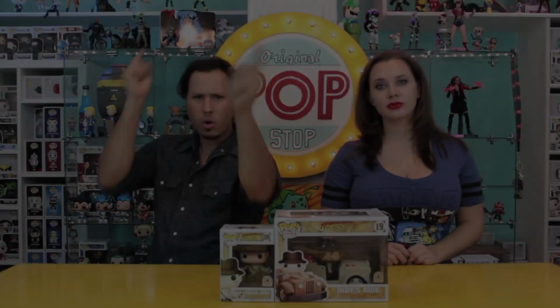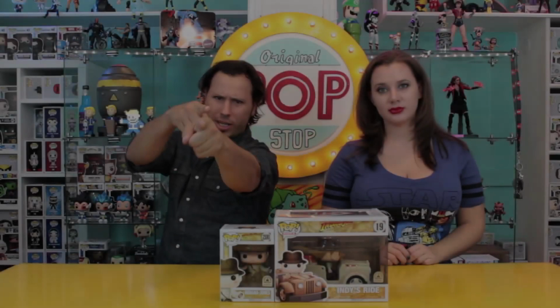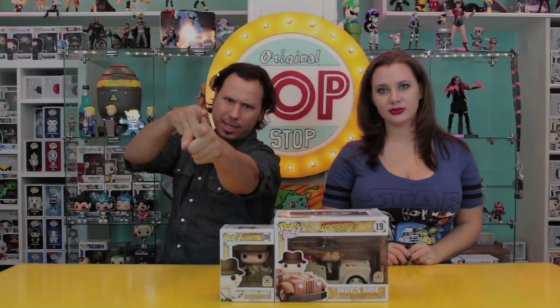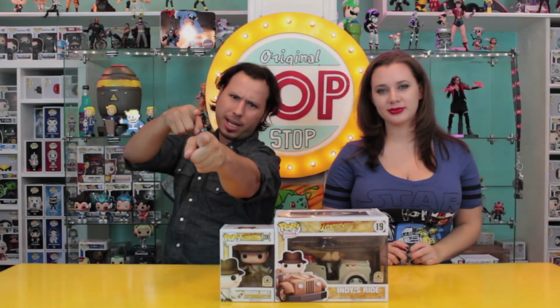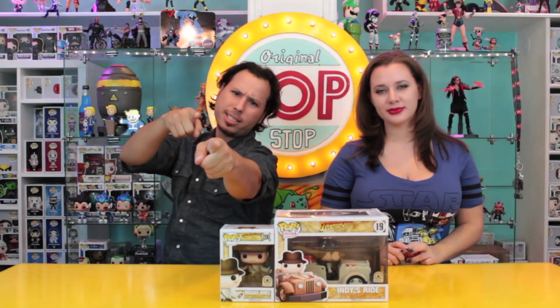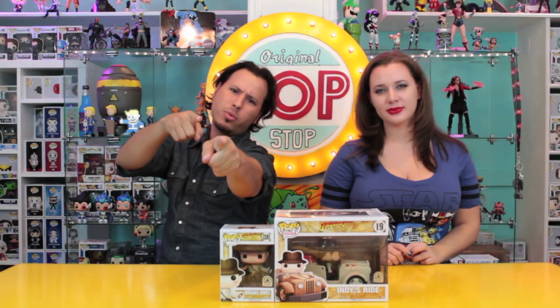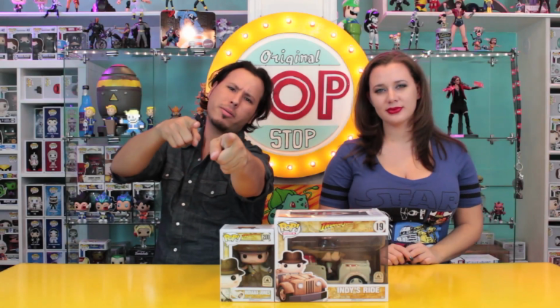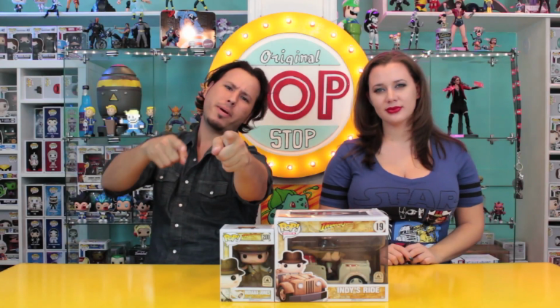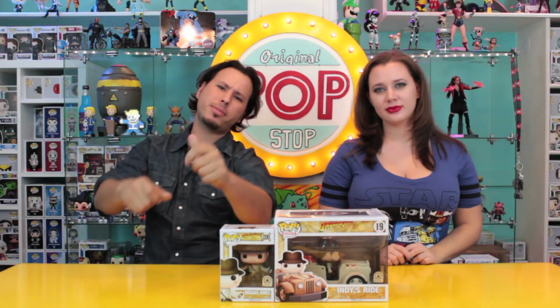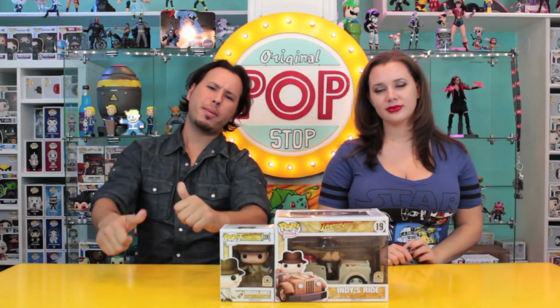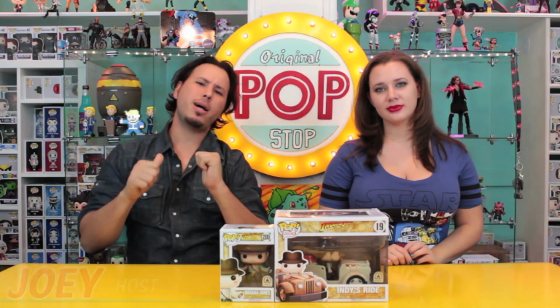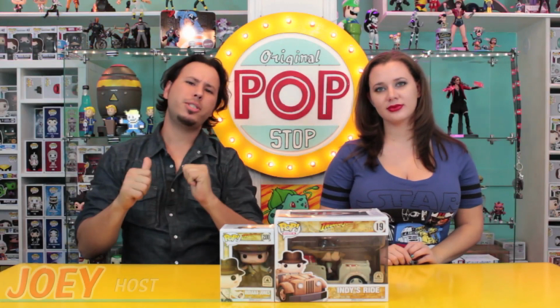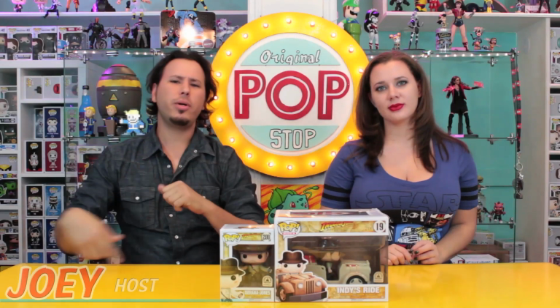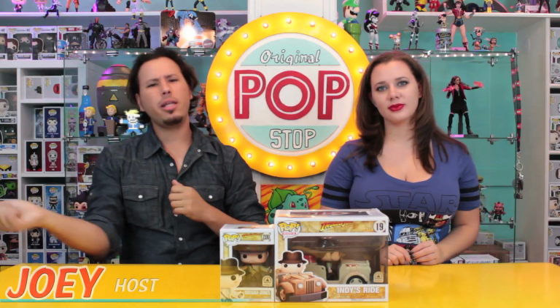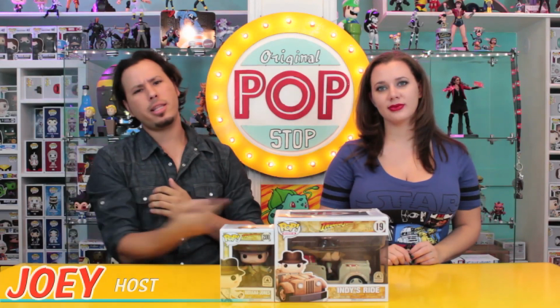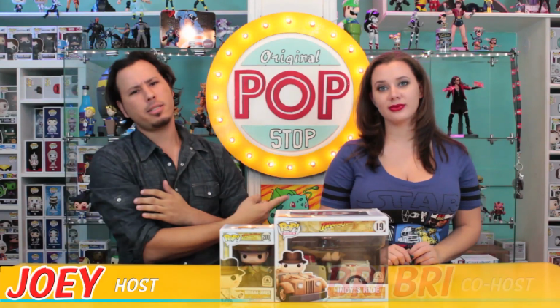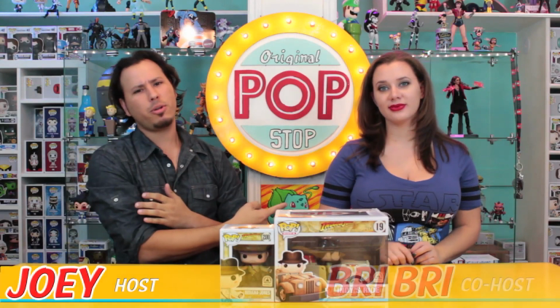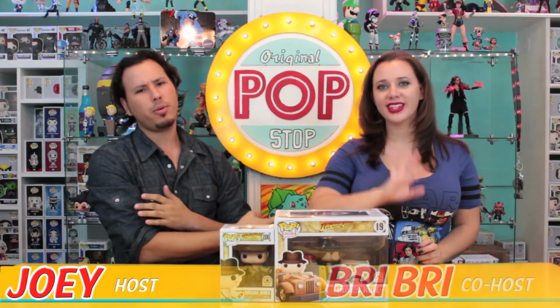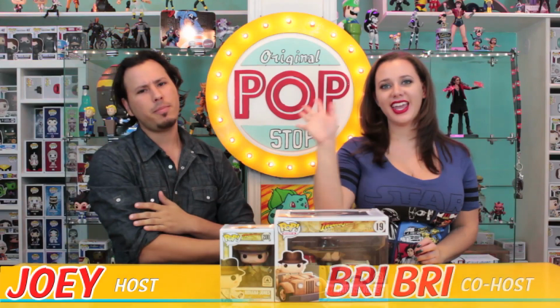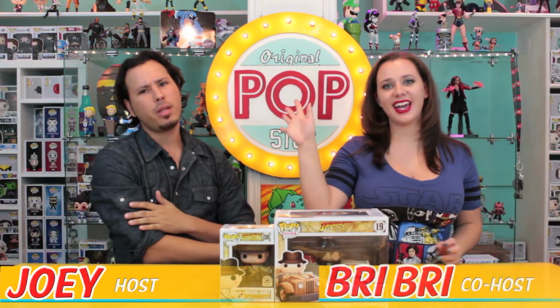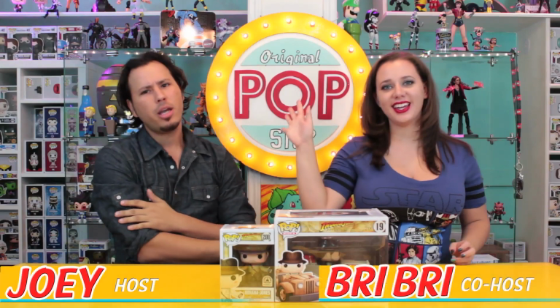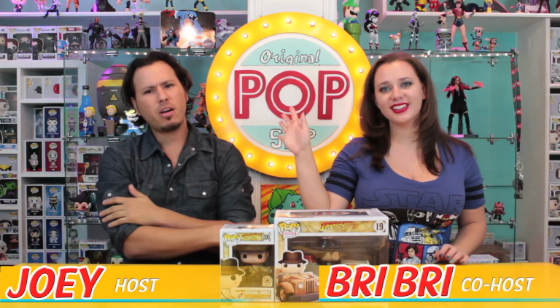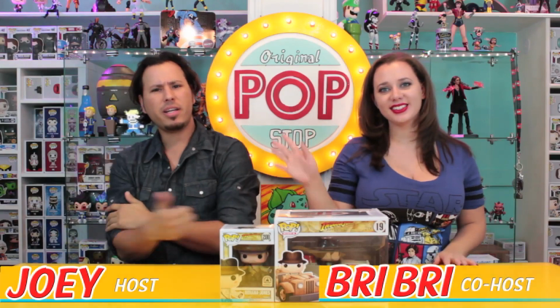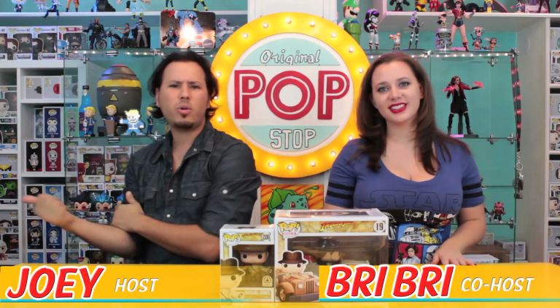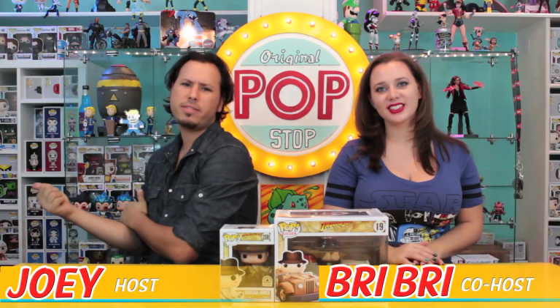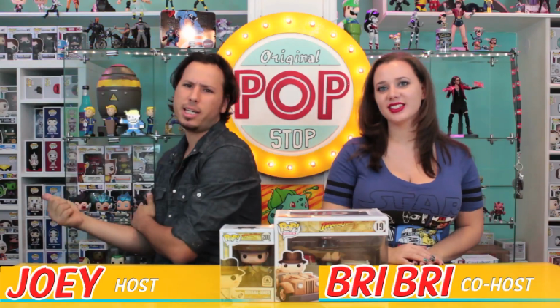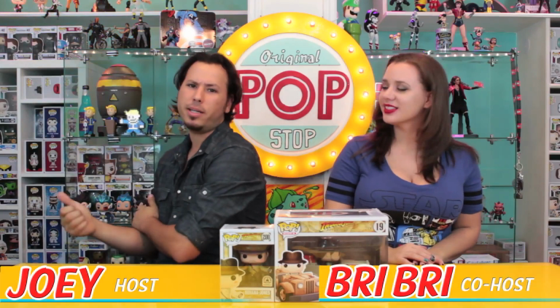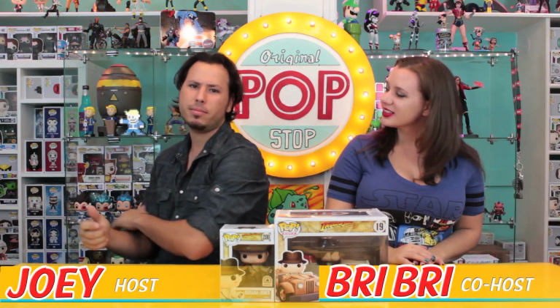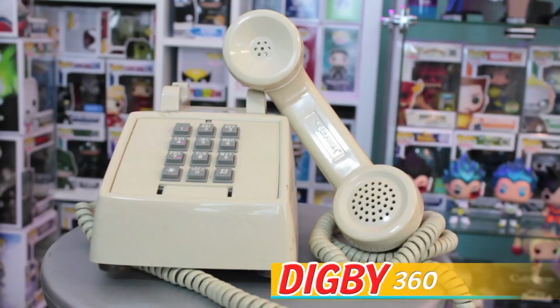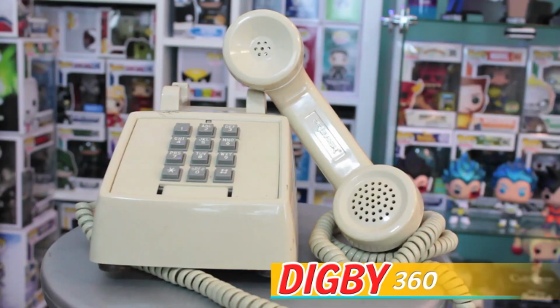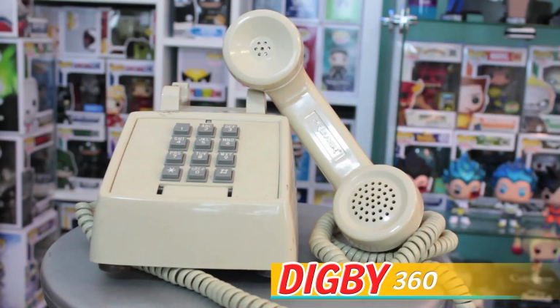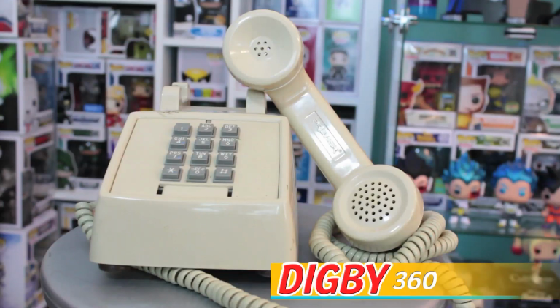What's up guys and welcome to the PopStop. I'm Joey. This is Brie Brie. Hey guys. And over here we have Digby. Hey guys.